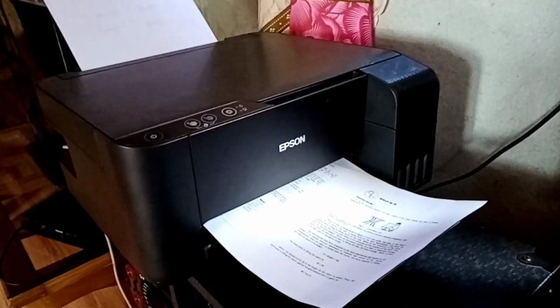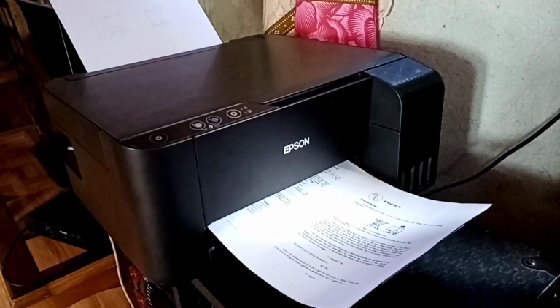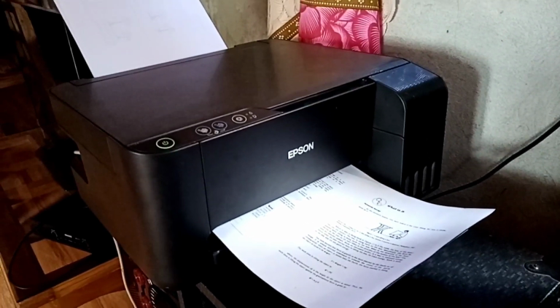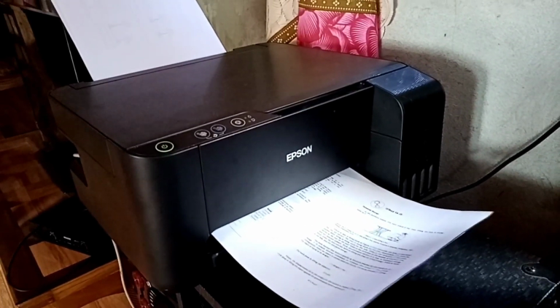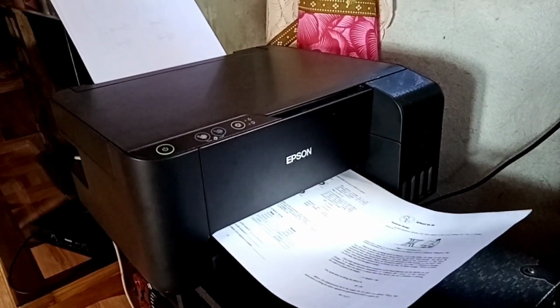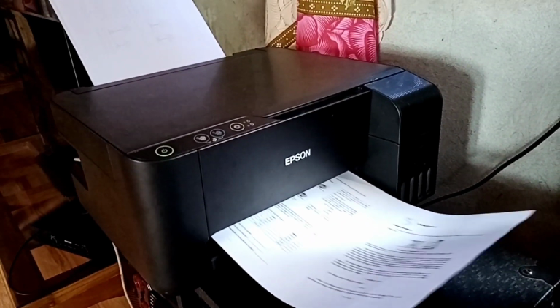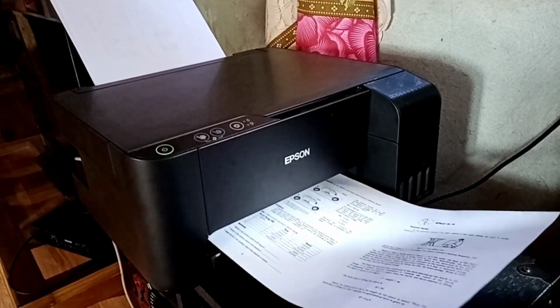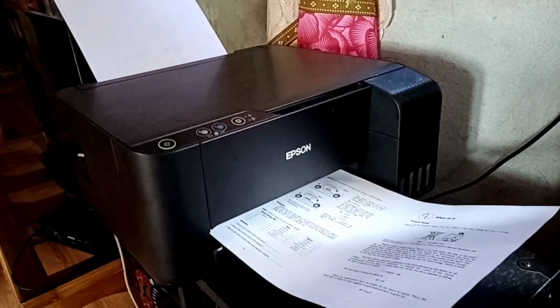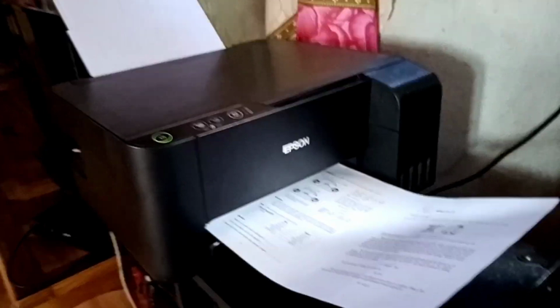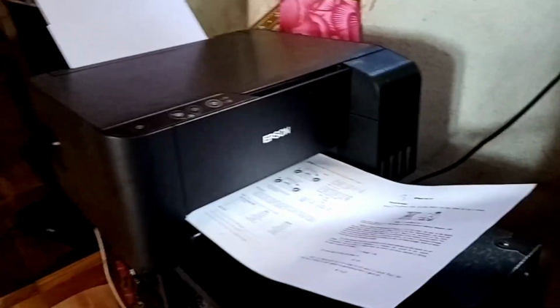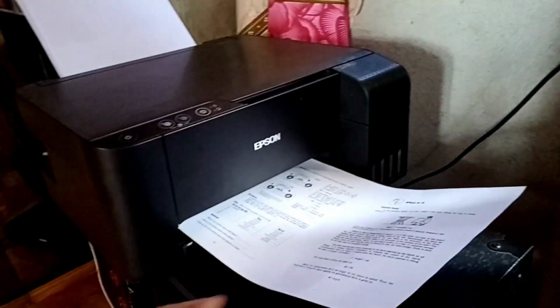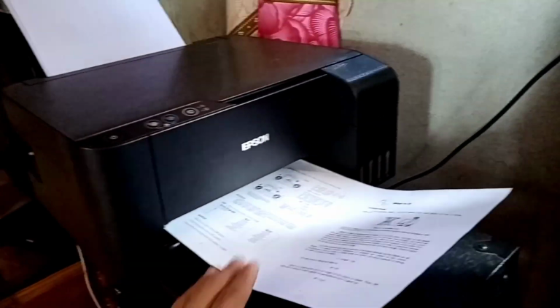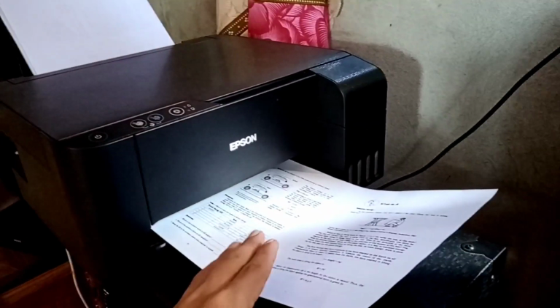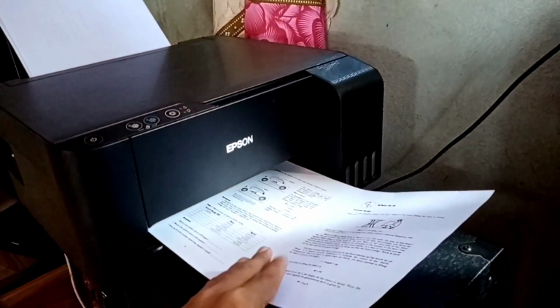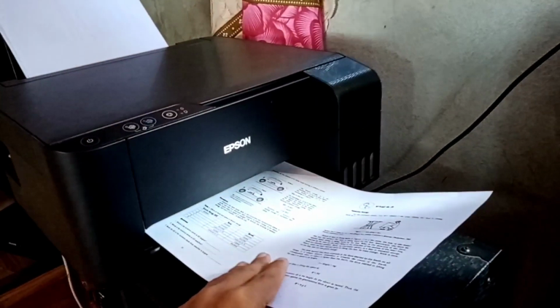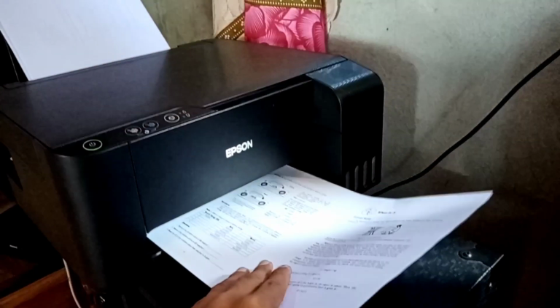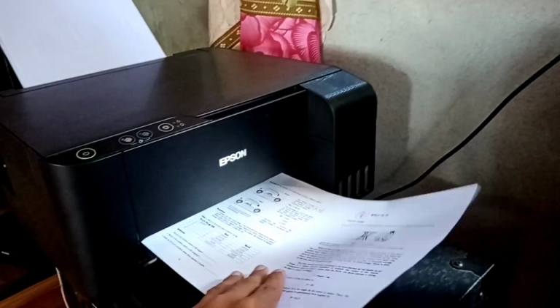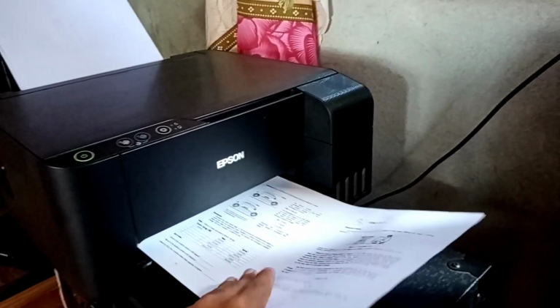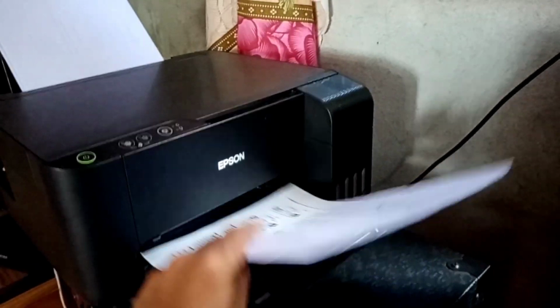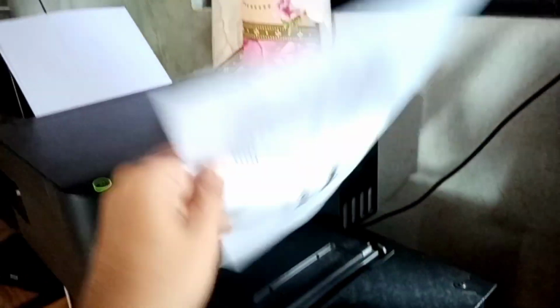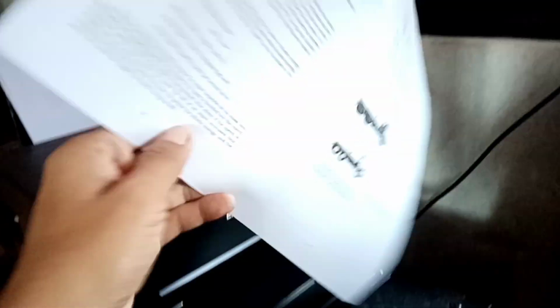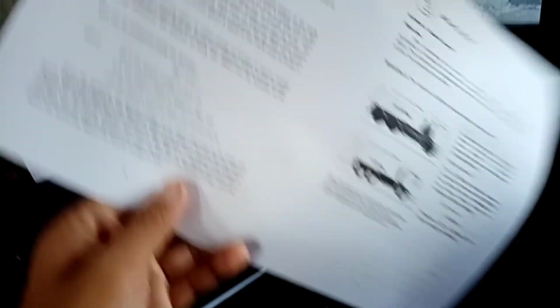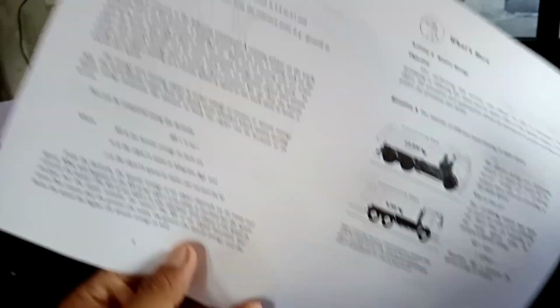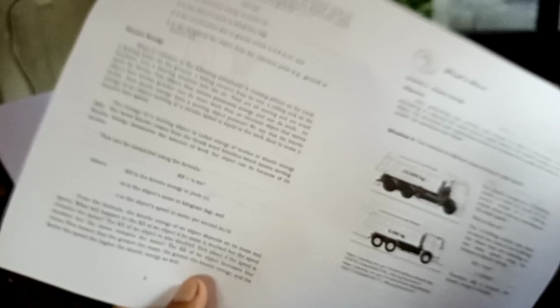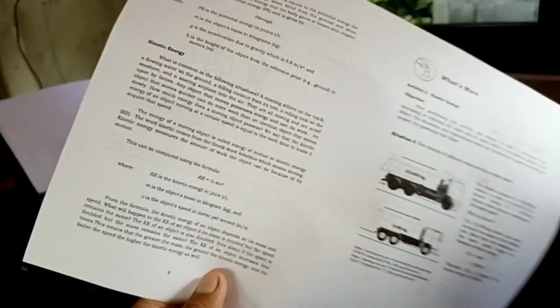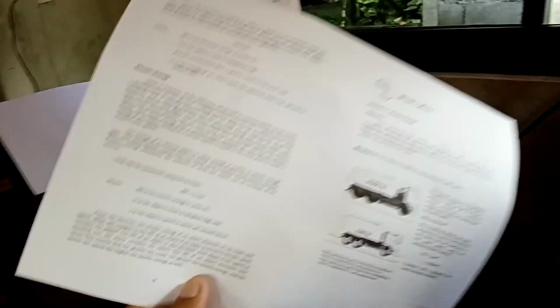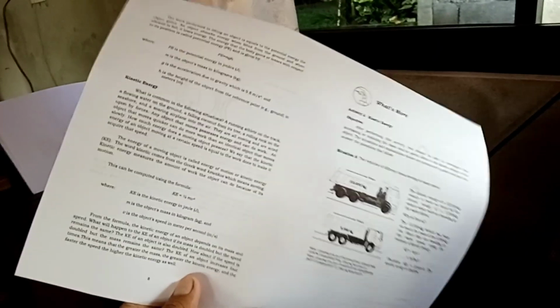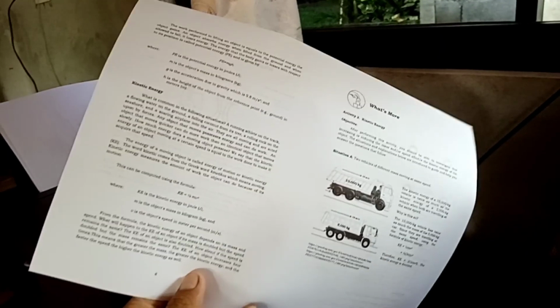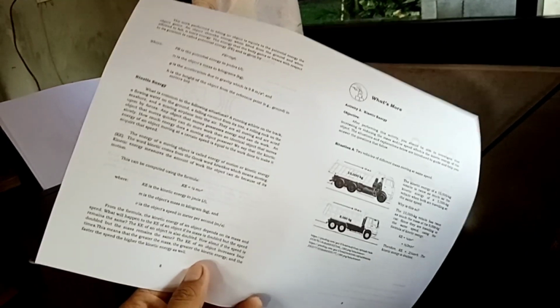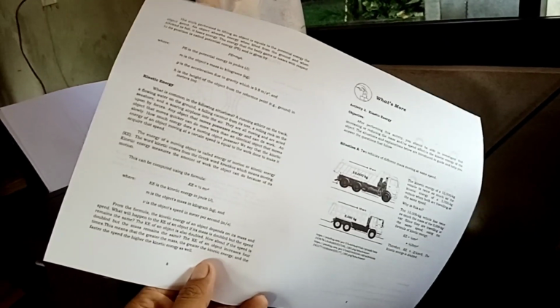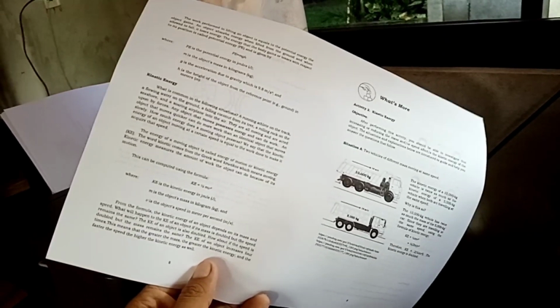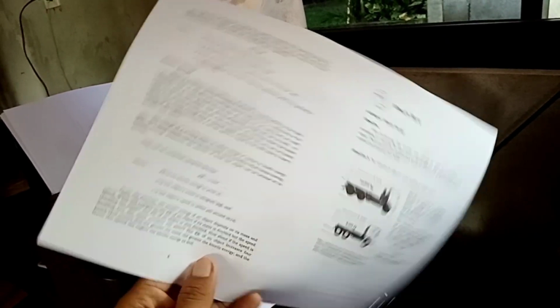Okay, so let's check if the pages are not printed in reverse. Very good — hindi baliktad. The pages are not reversed.